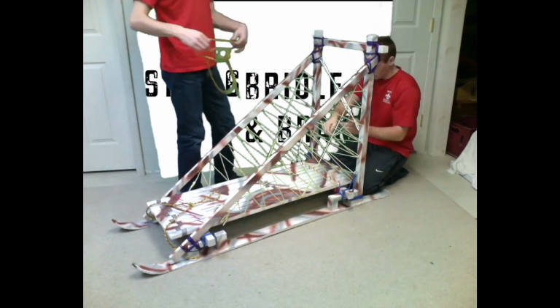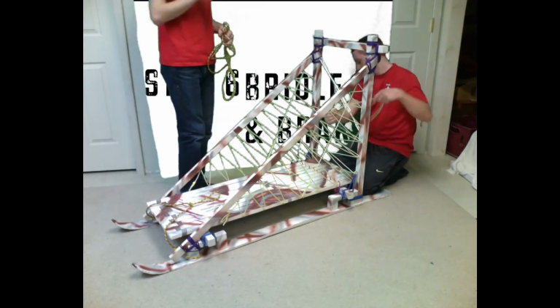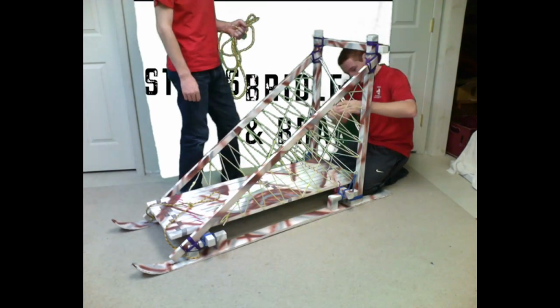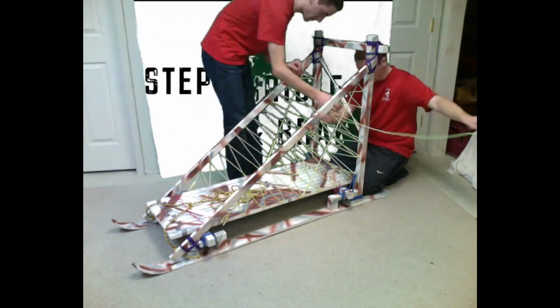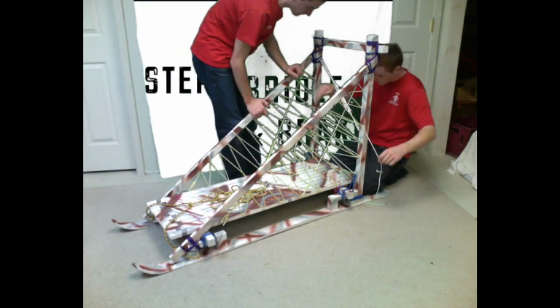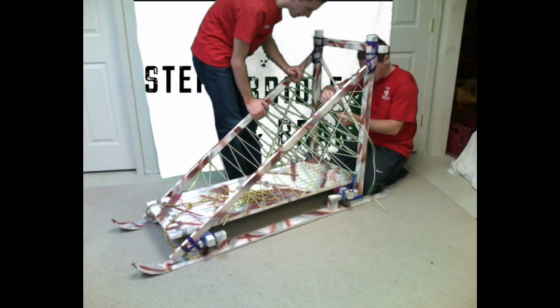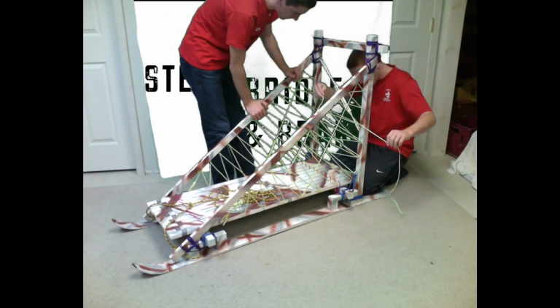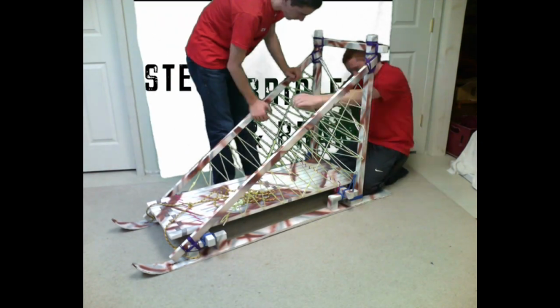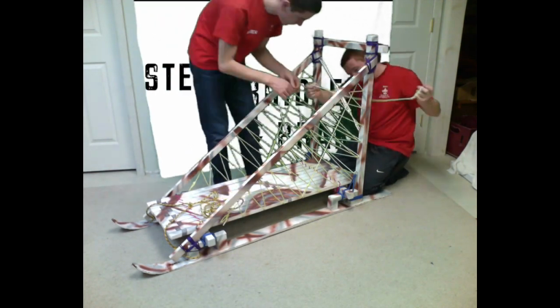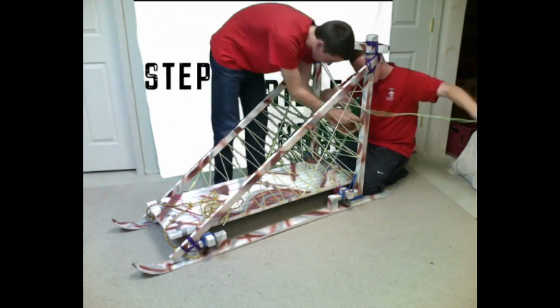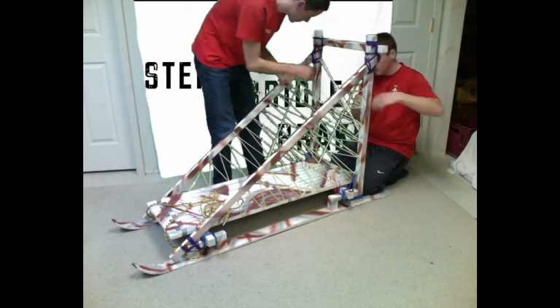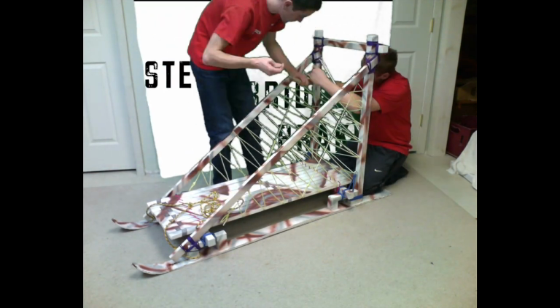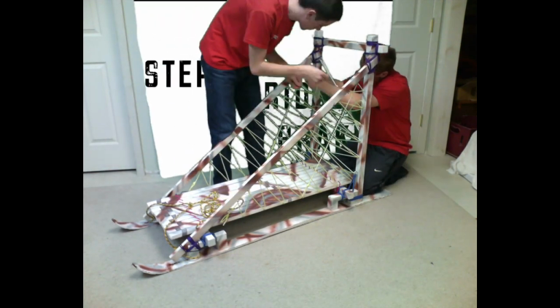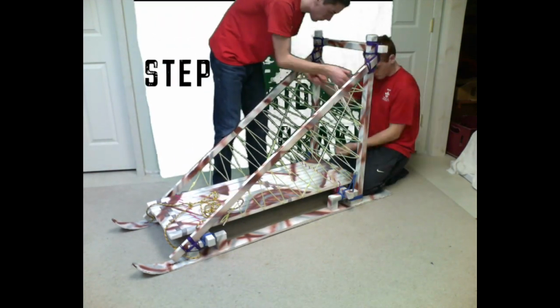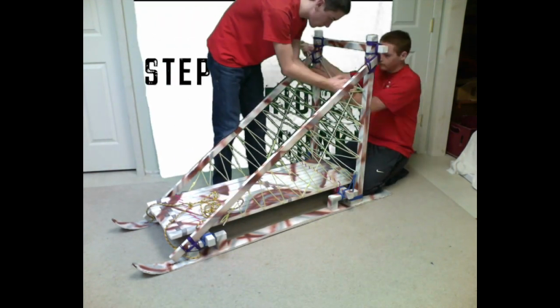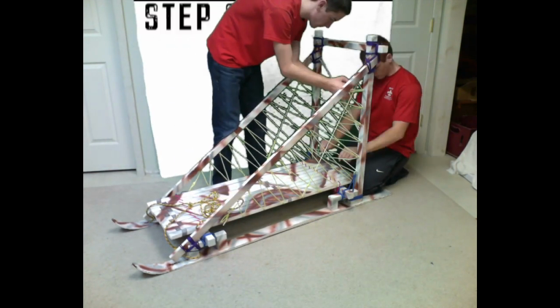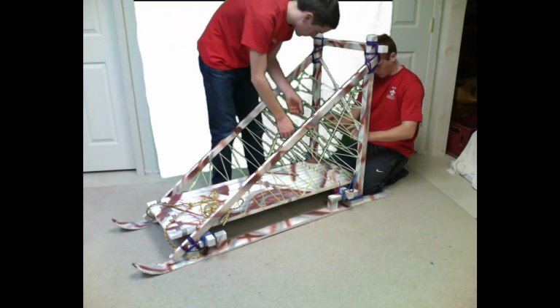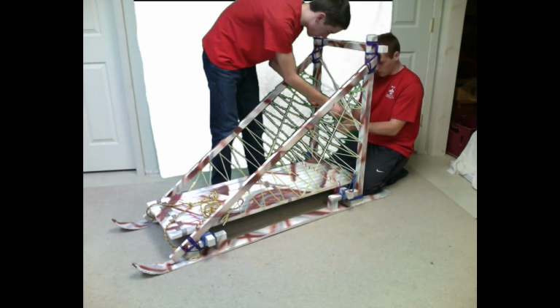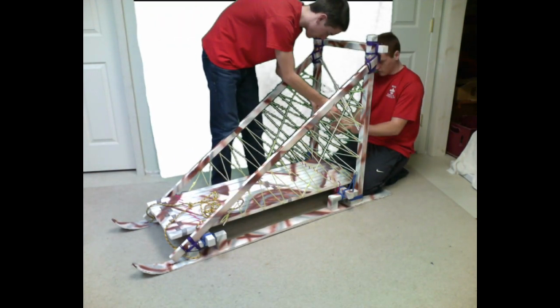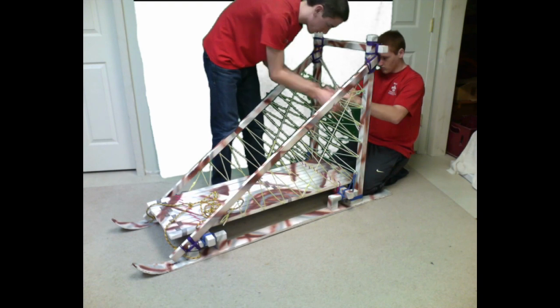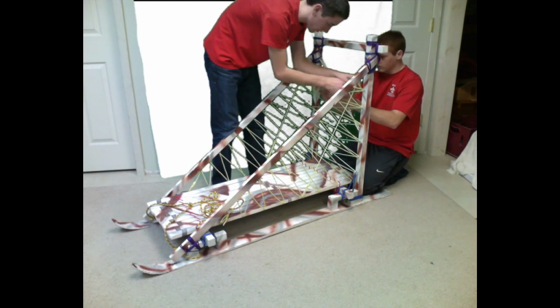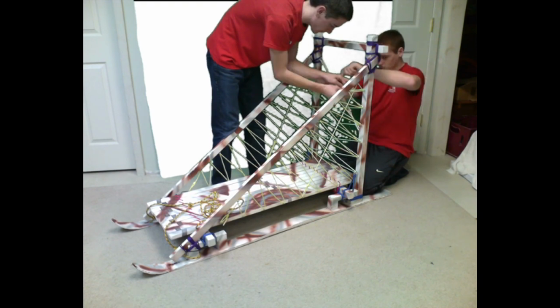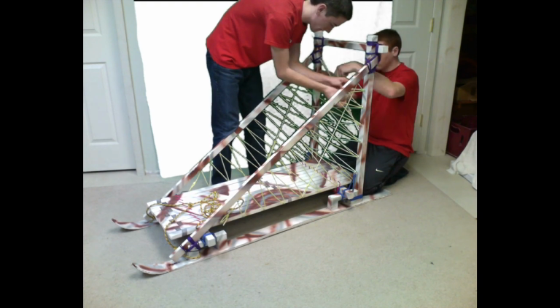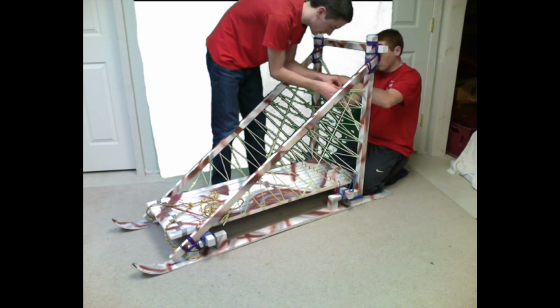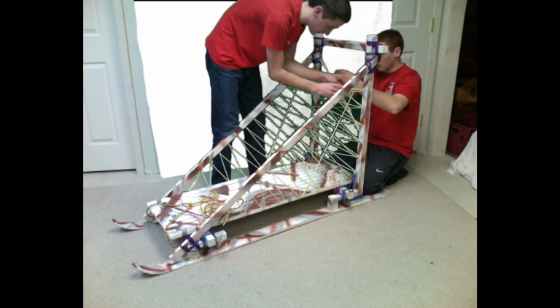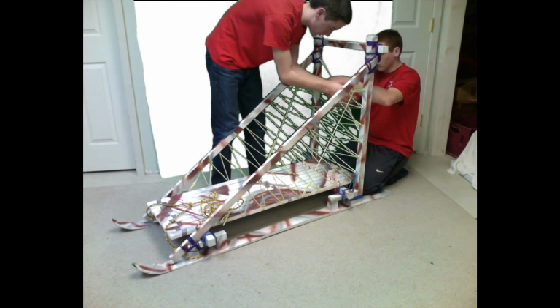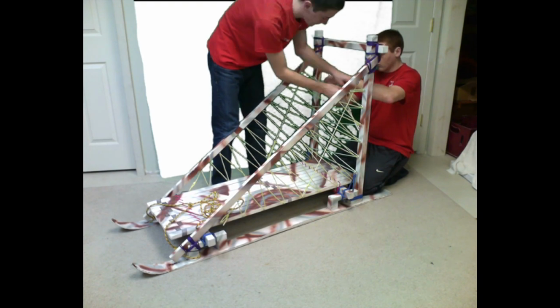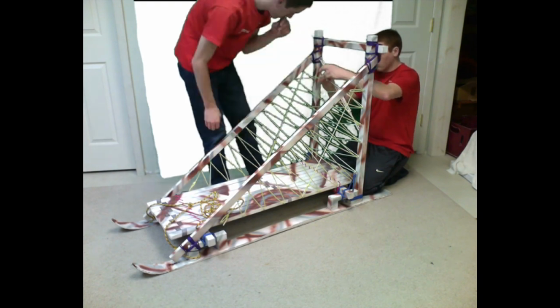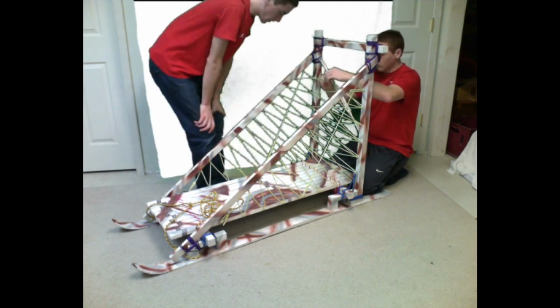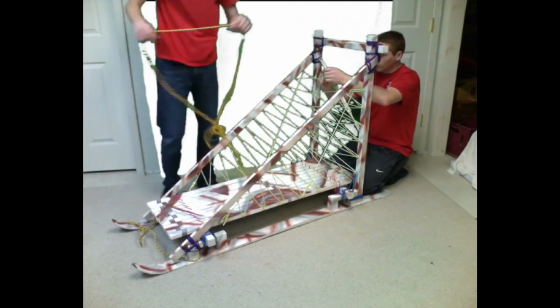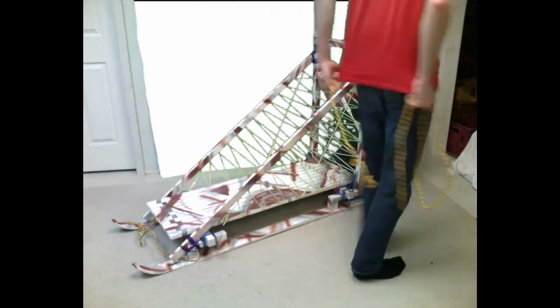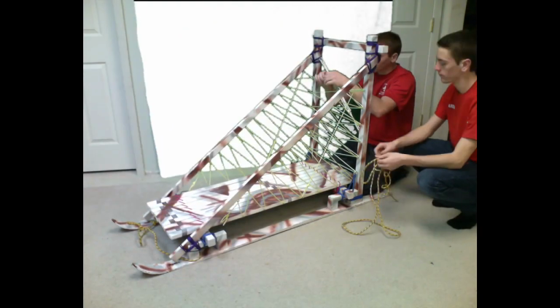A bridle is tied into the front, a brake is tied into the back, and a tow rope is attached to the bridle.